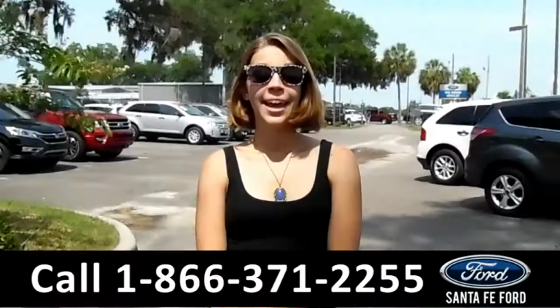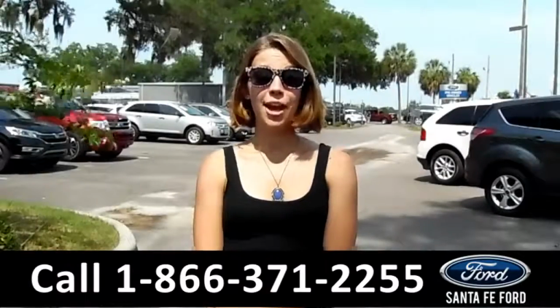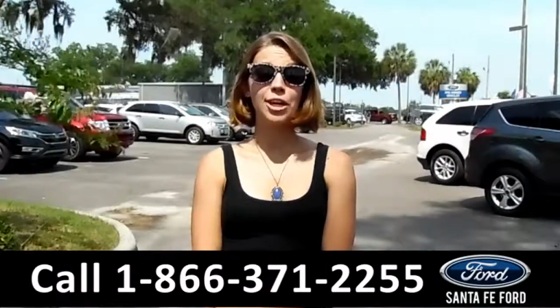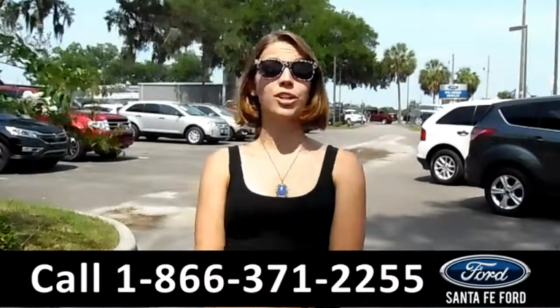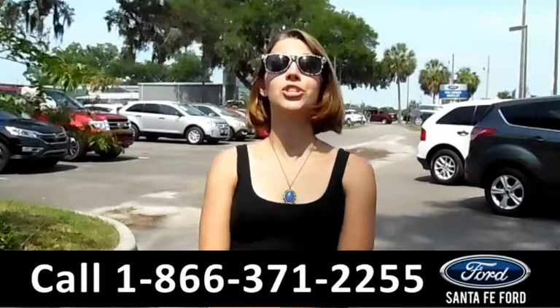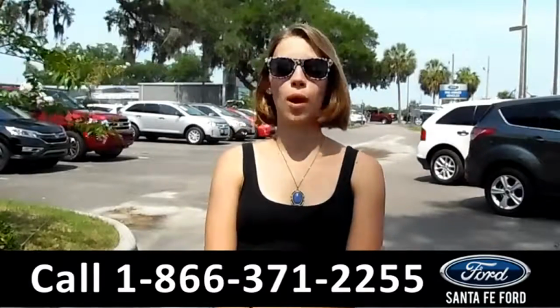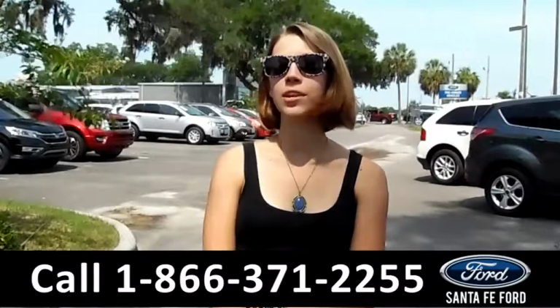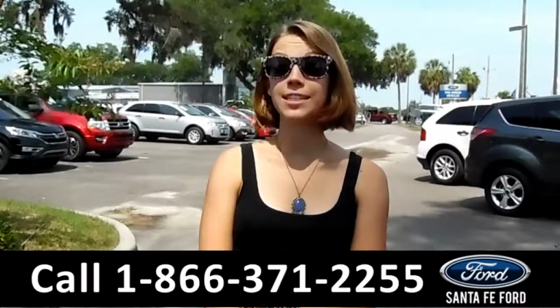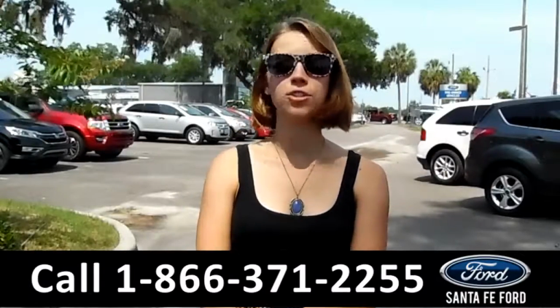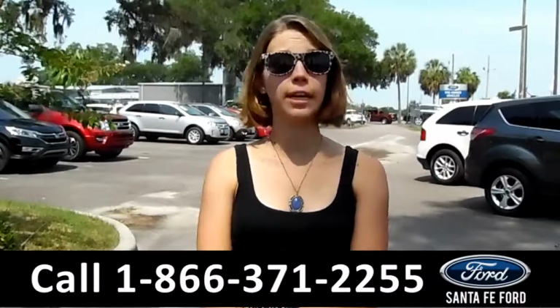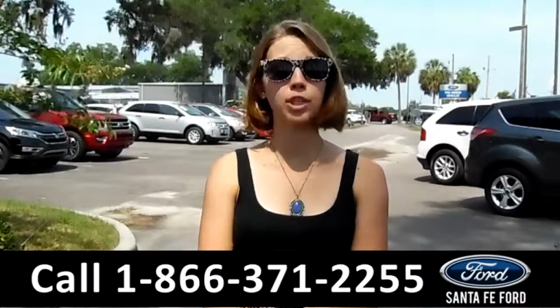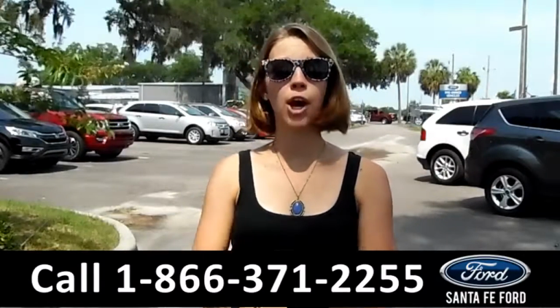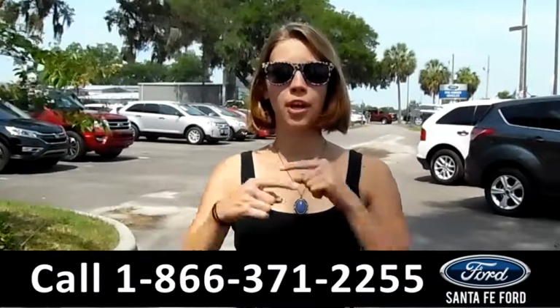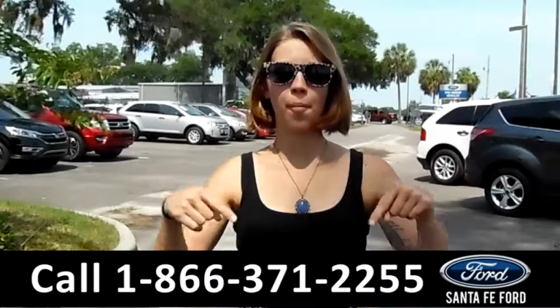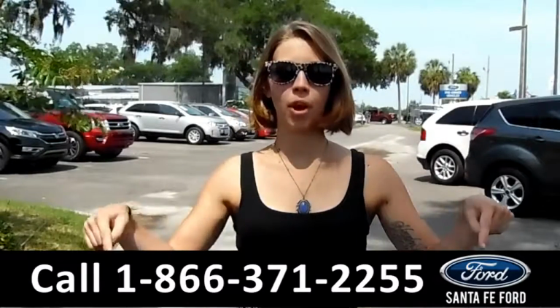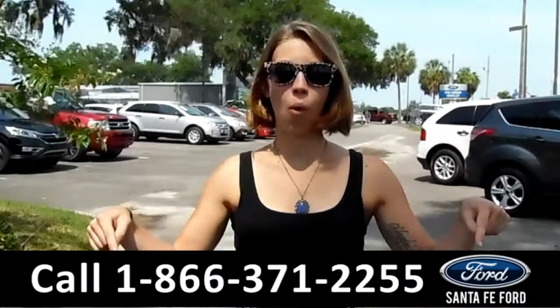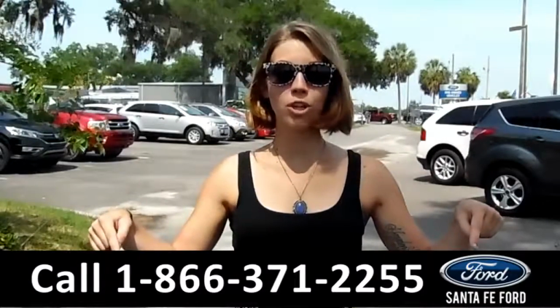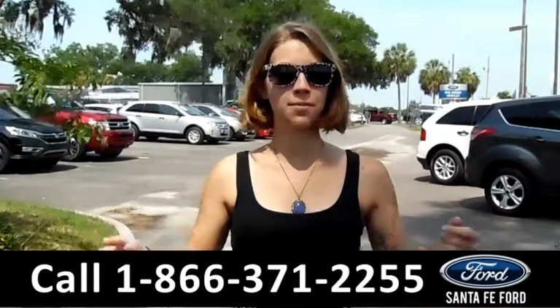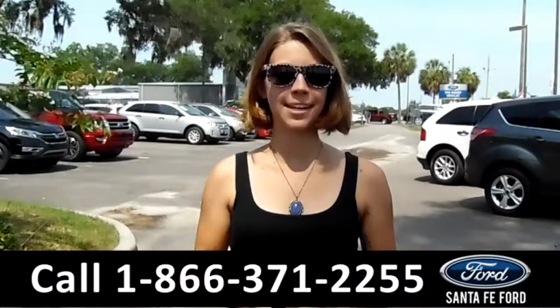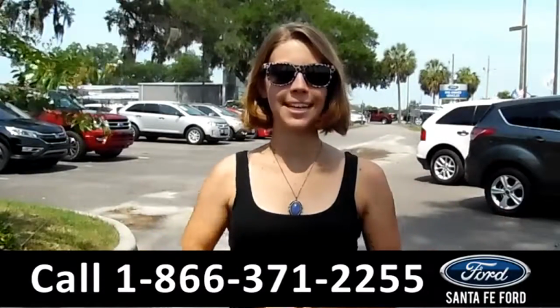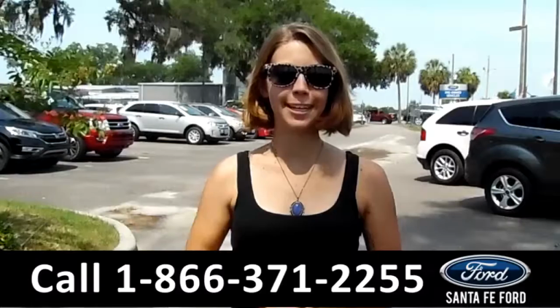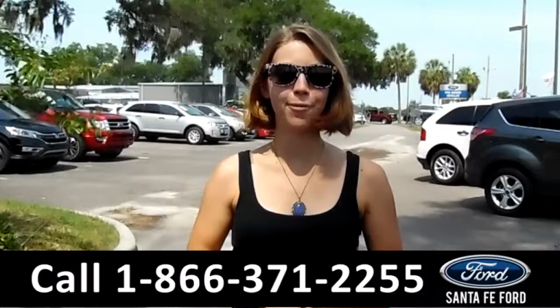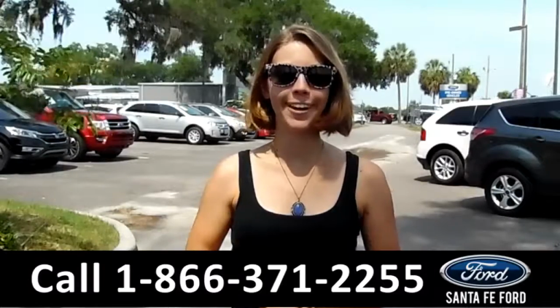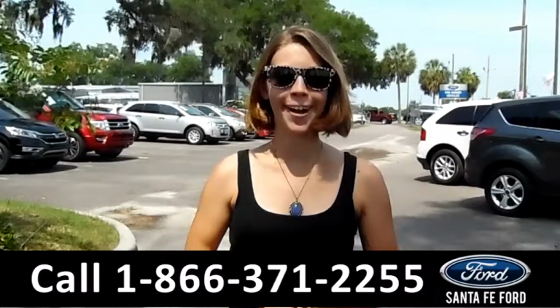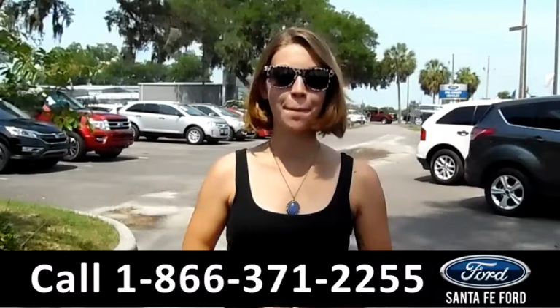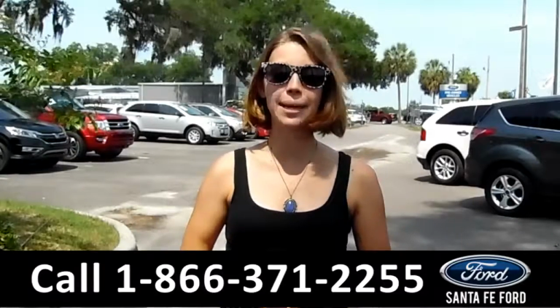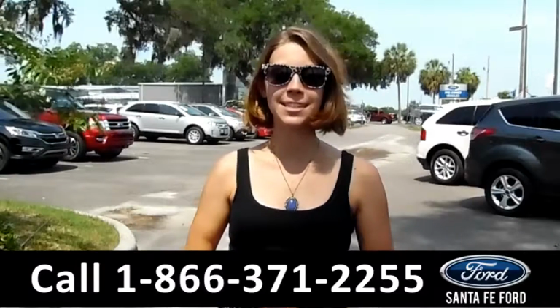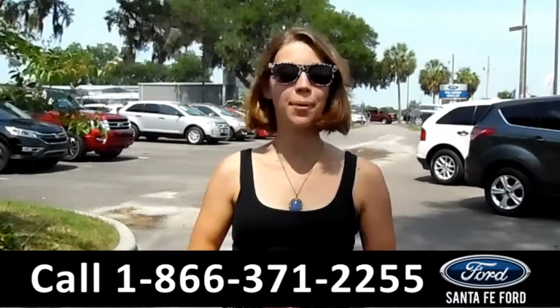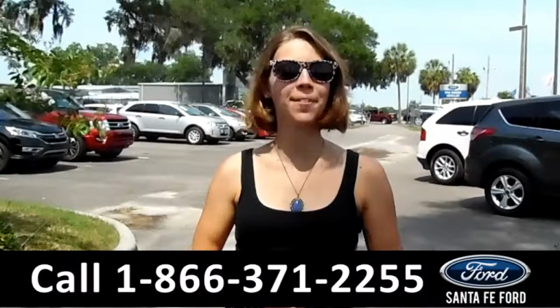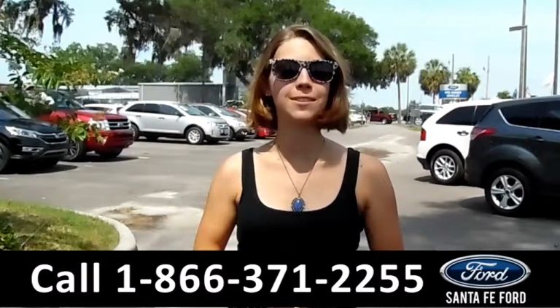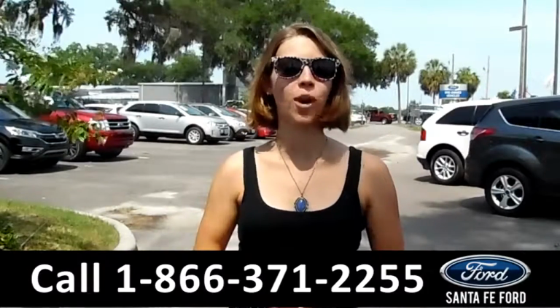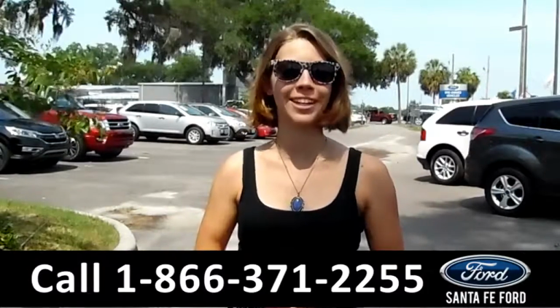If you have any questions or want more details, you can give us a call at the number below or just visit us at SantafeFord.com. My name is Sable and thanks for watching.